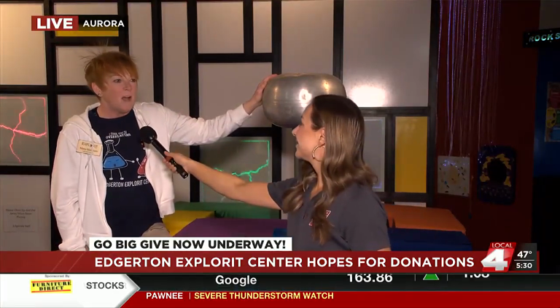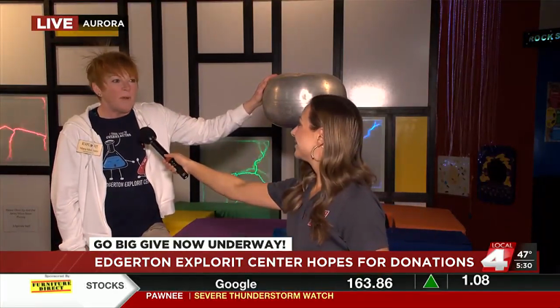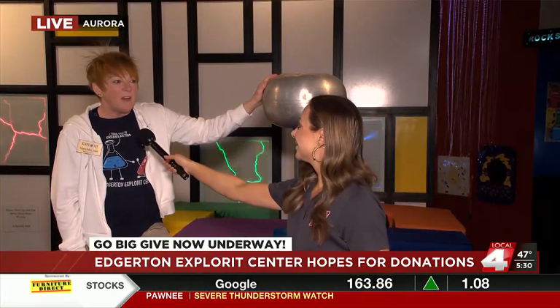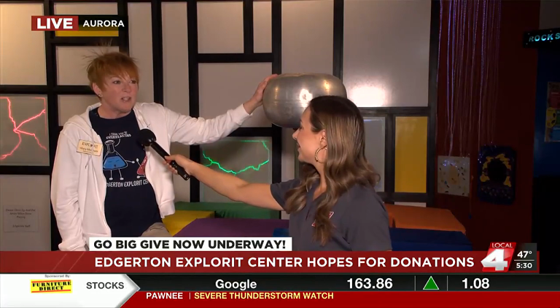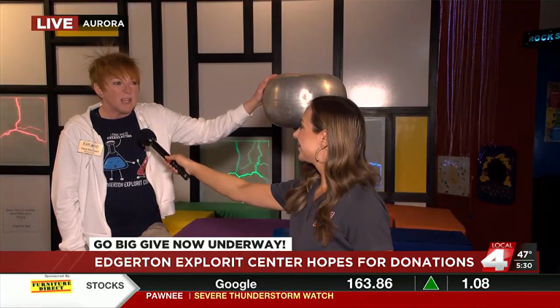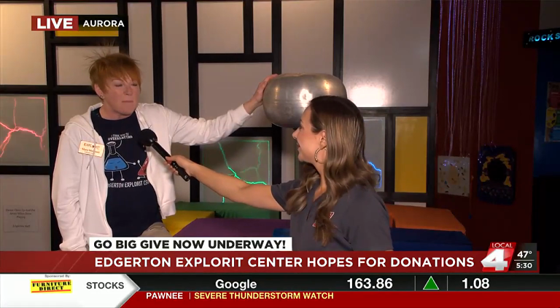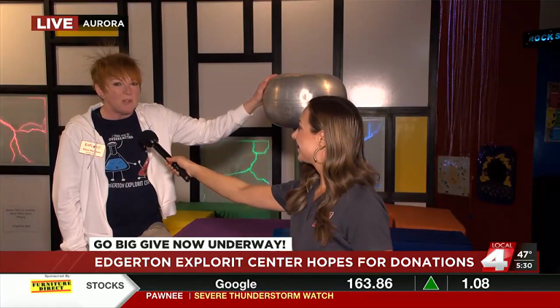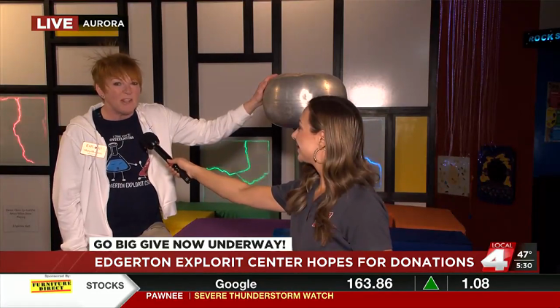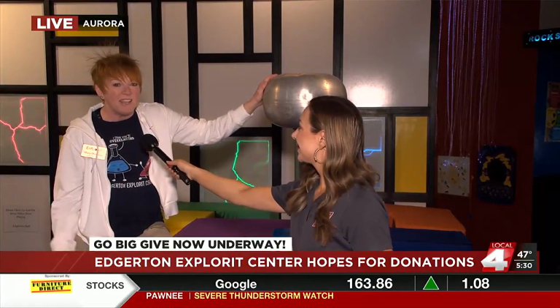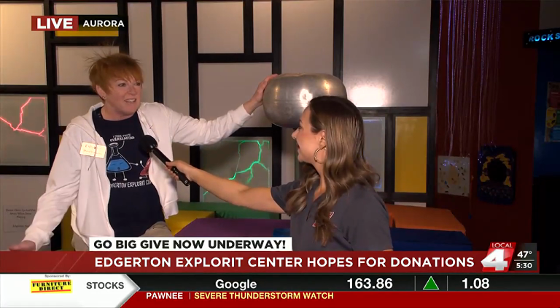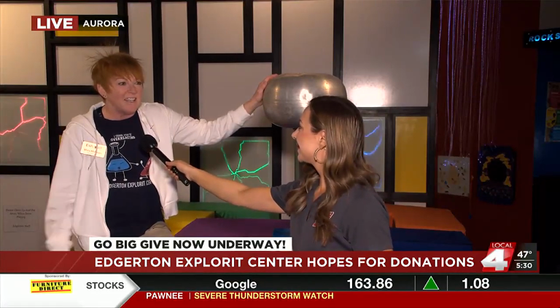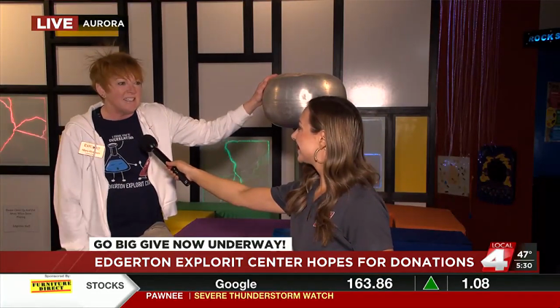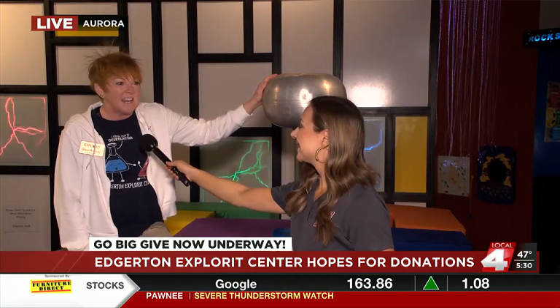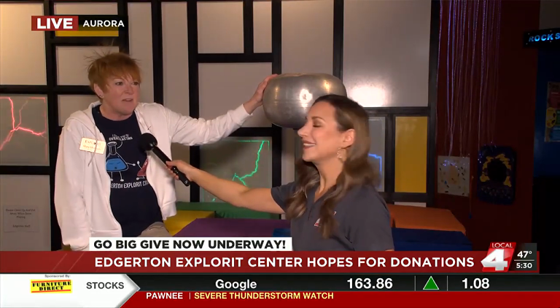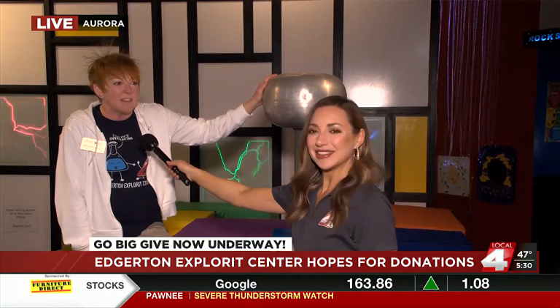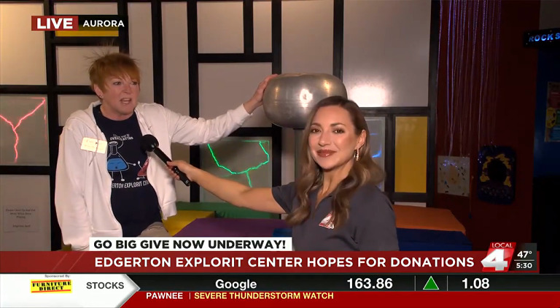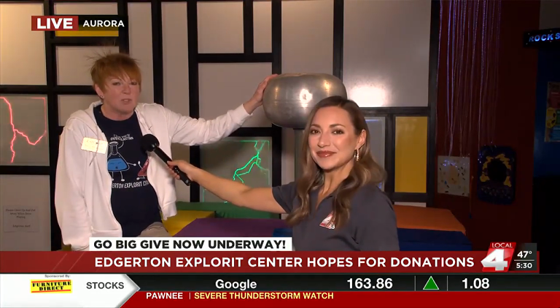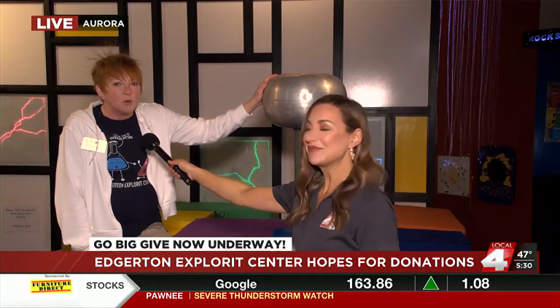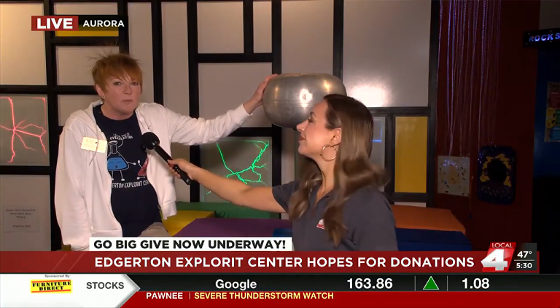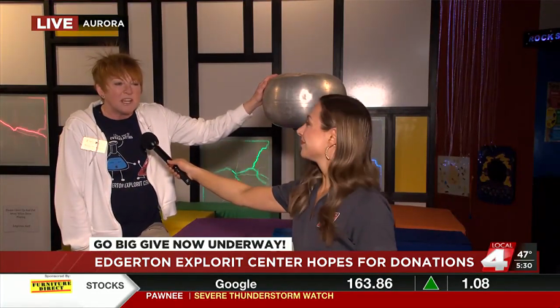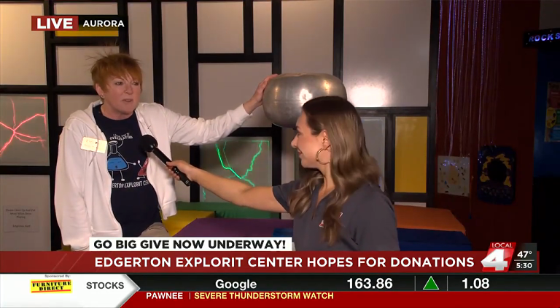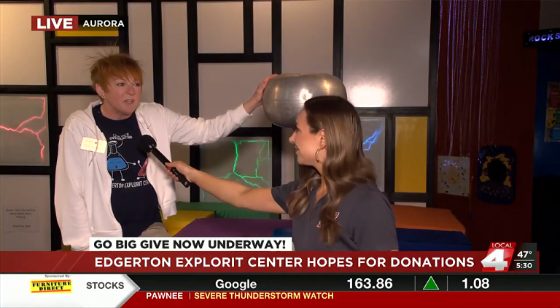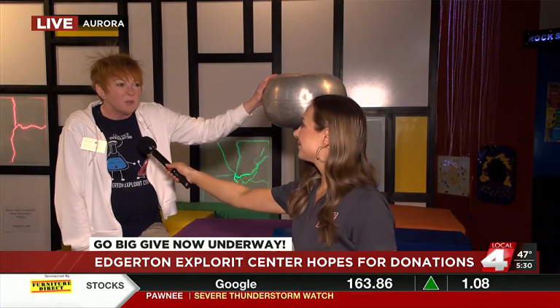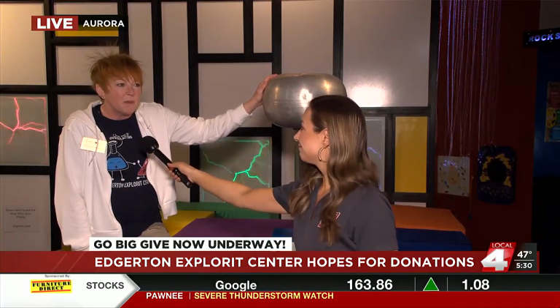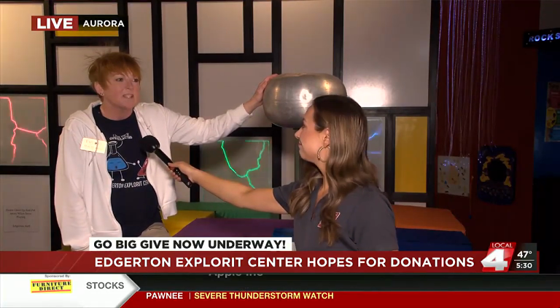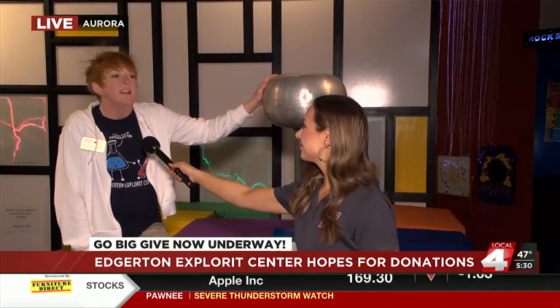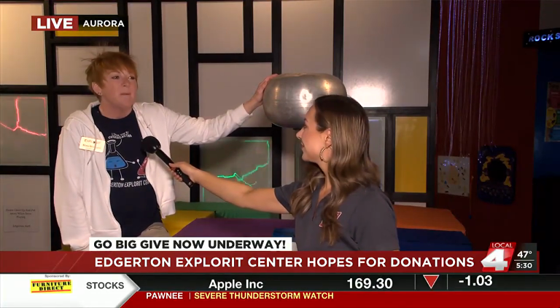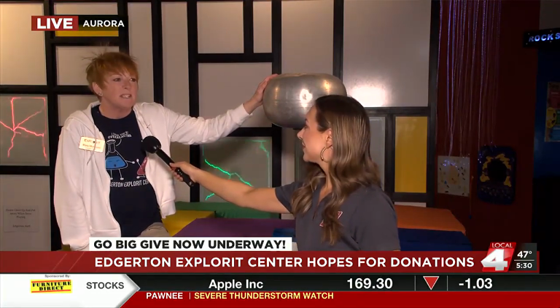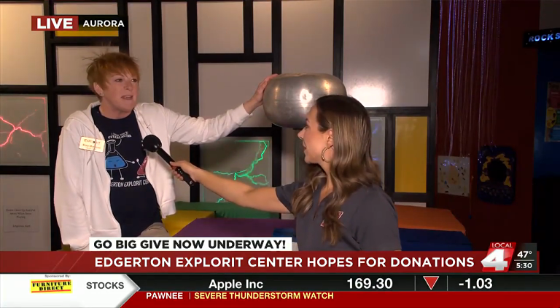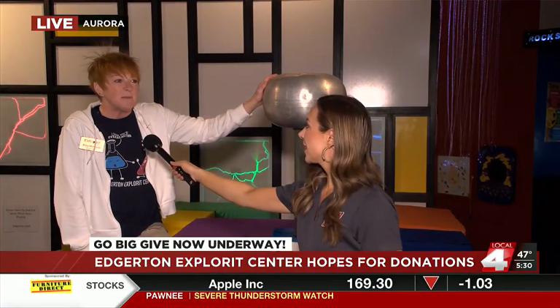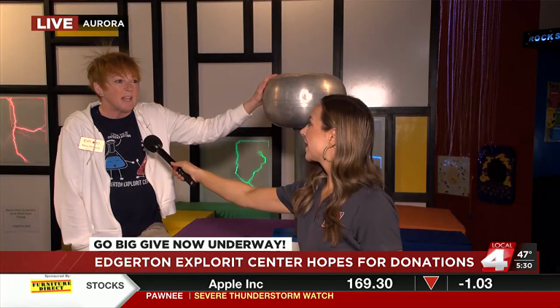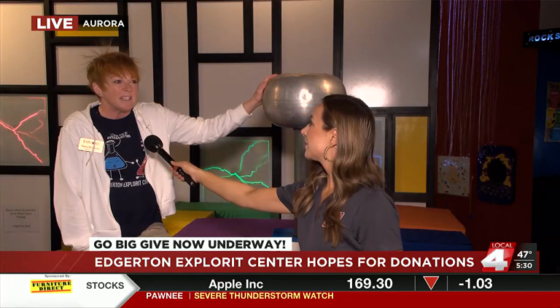We are just hopping during the day with school groups here, with field trips. It's an amazing place.